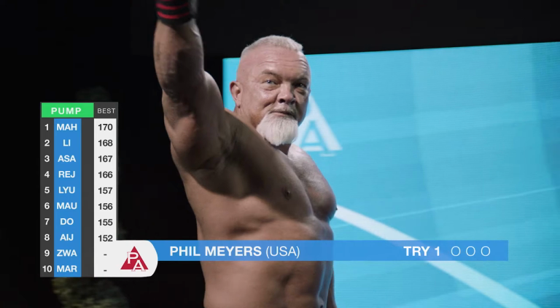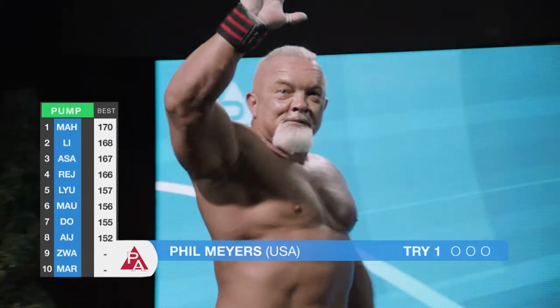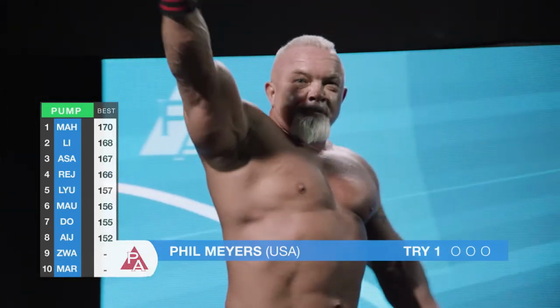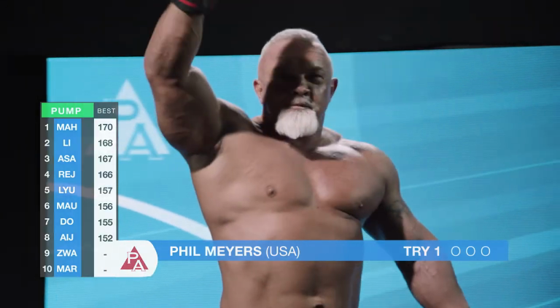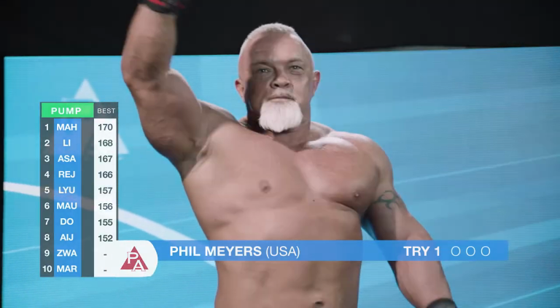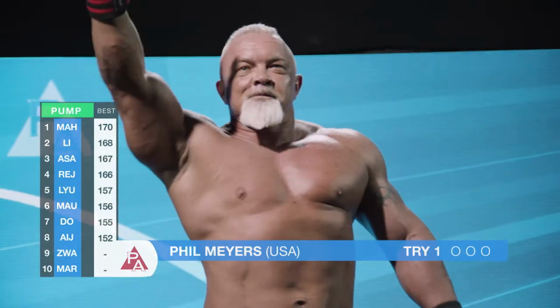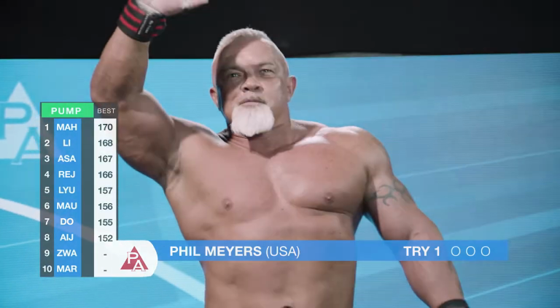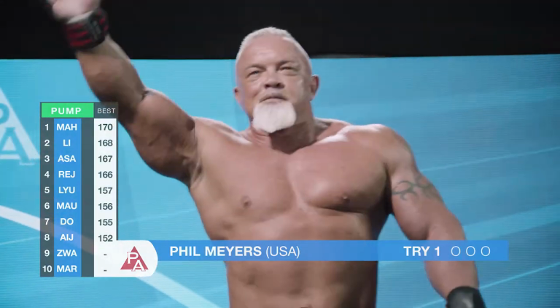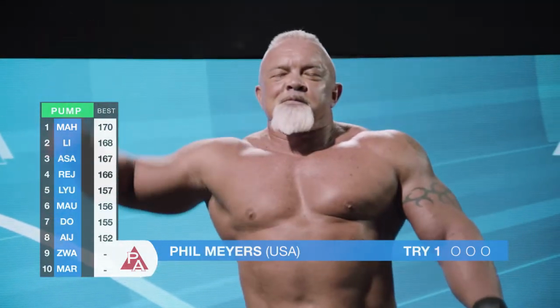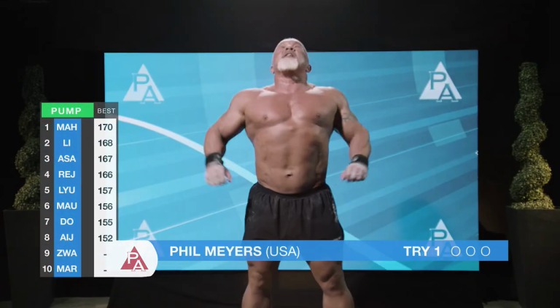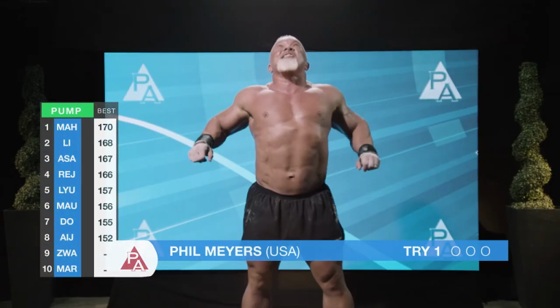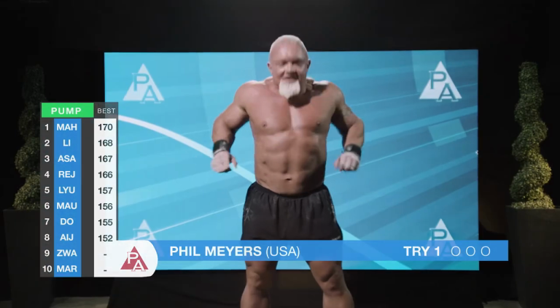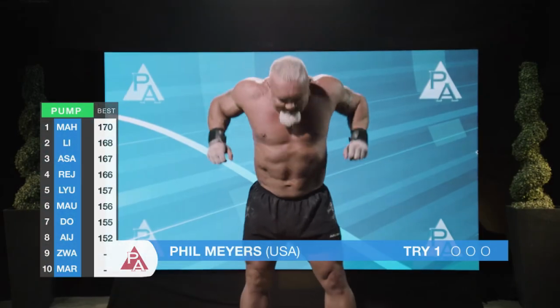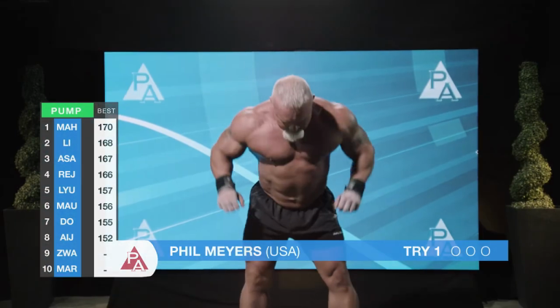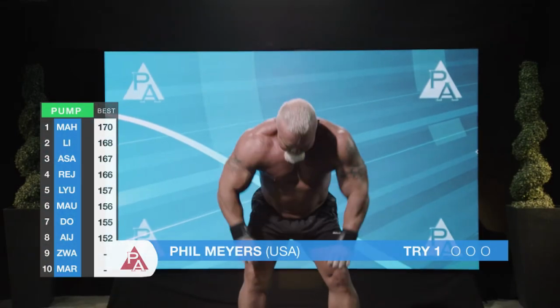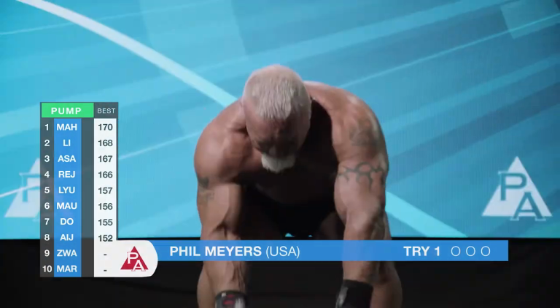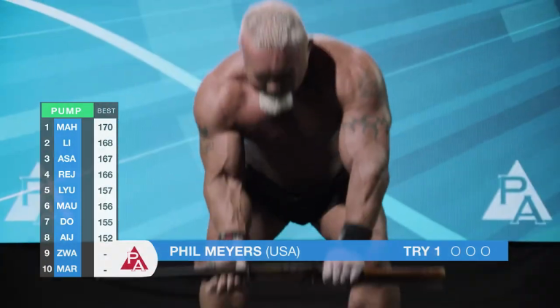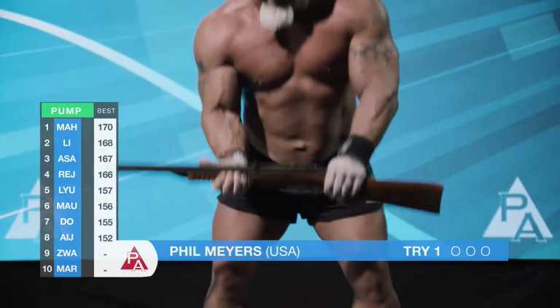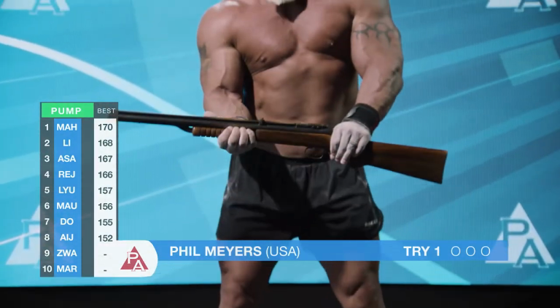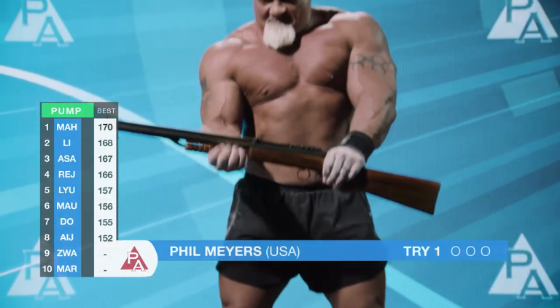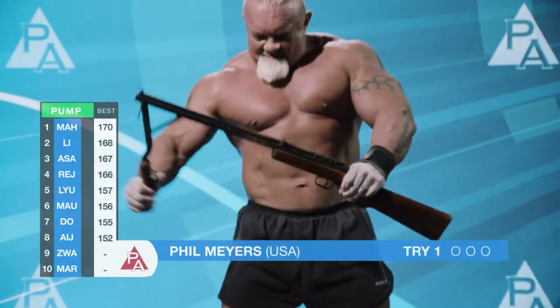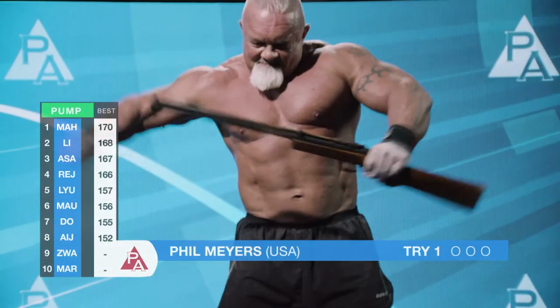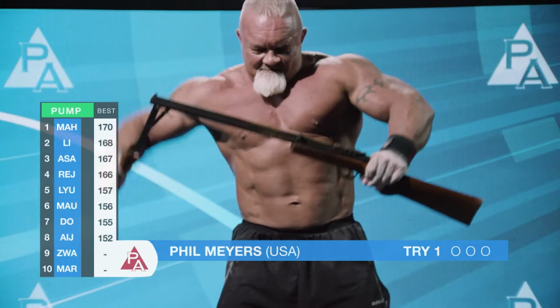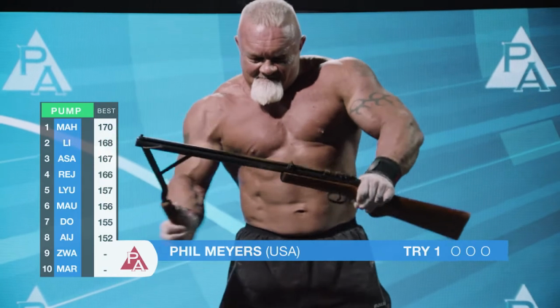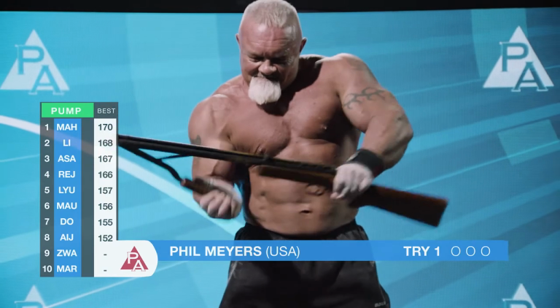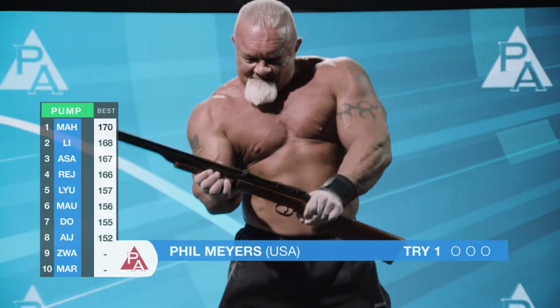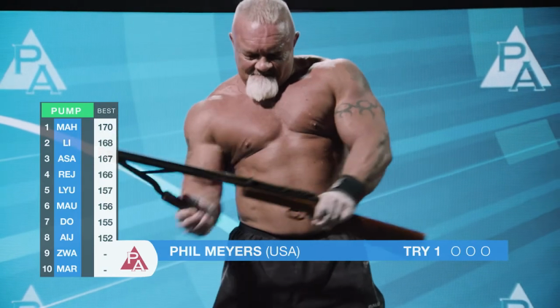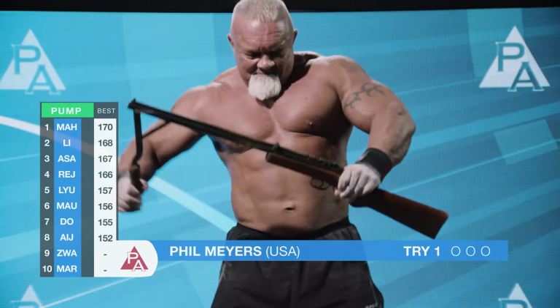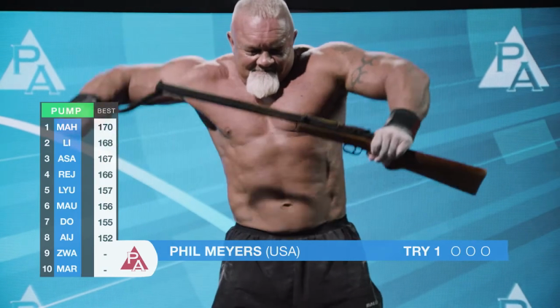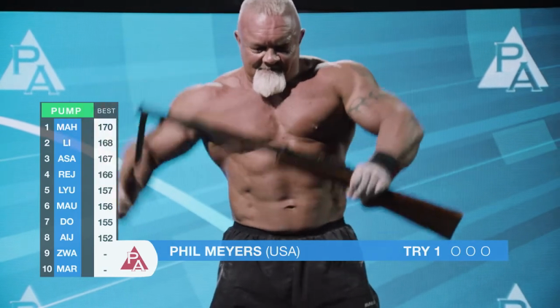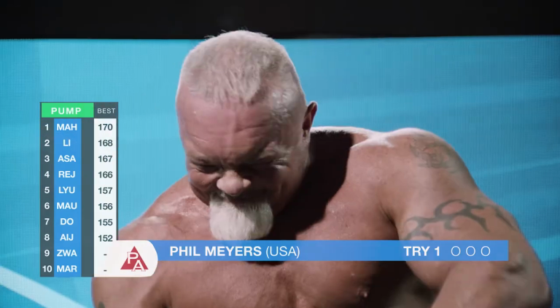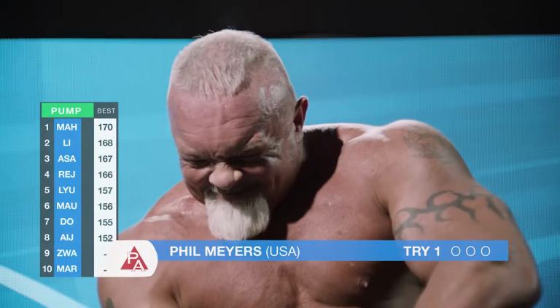And here comes the crowd favorite. Look at this guy, he's a machine. That's right Bill, returning world champion. Let's see how he does on his first try. Nice form.